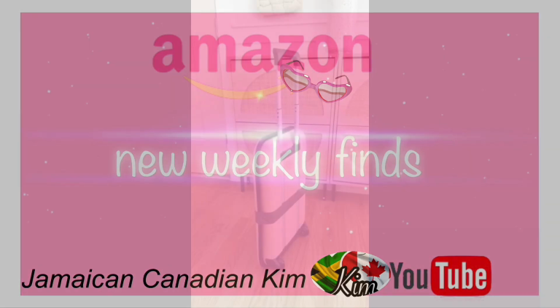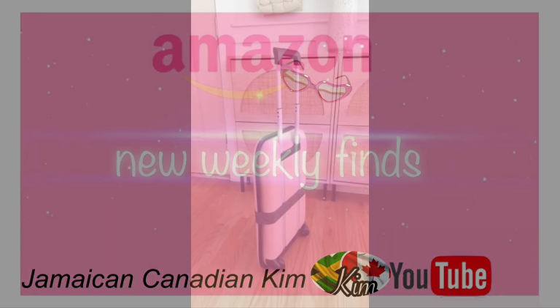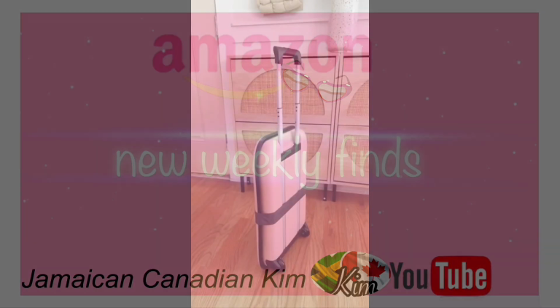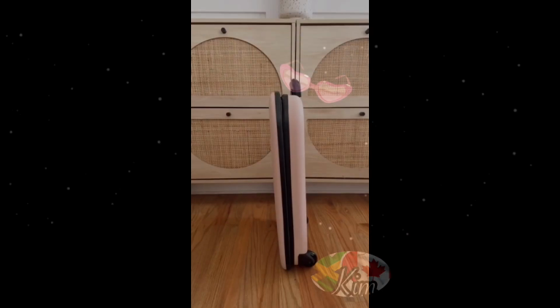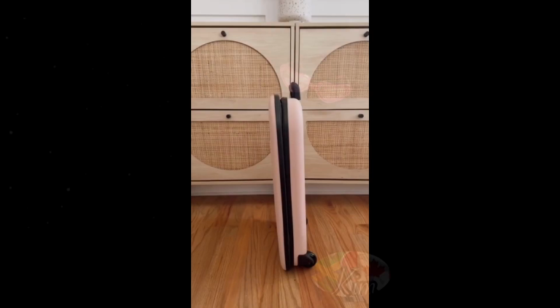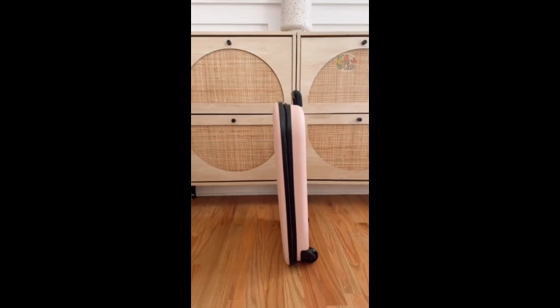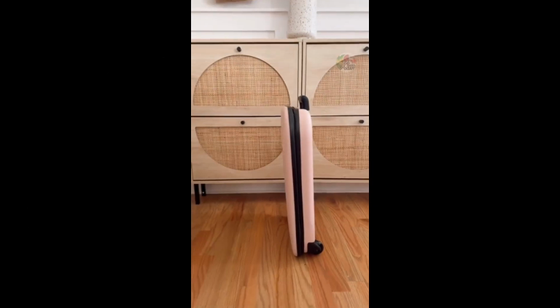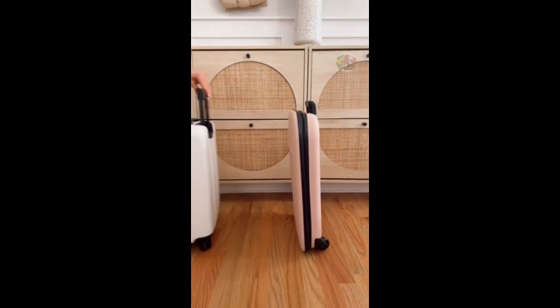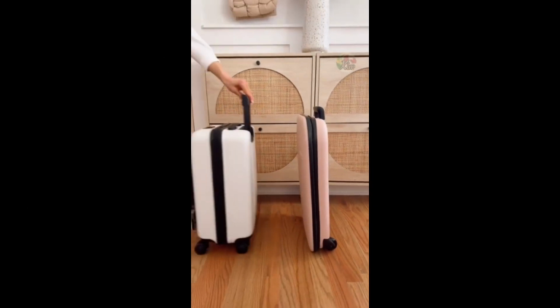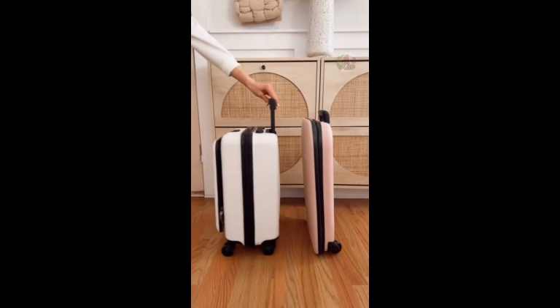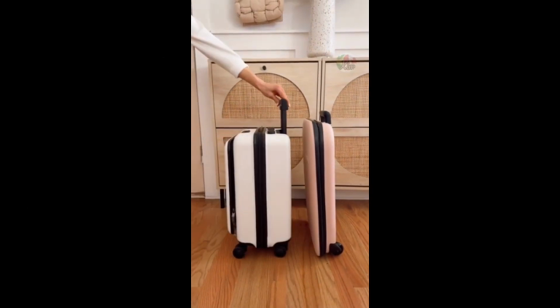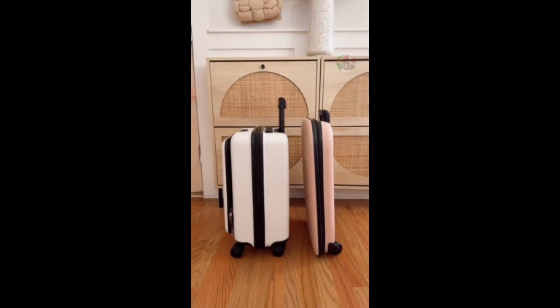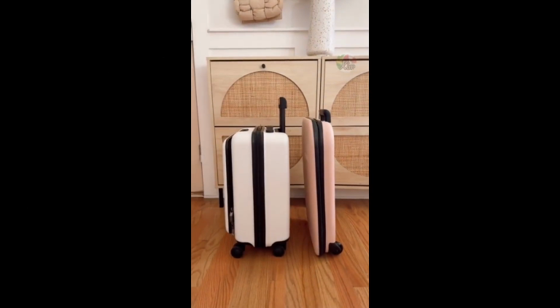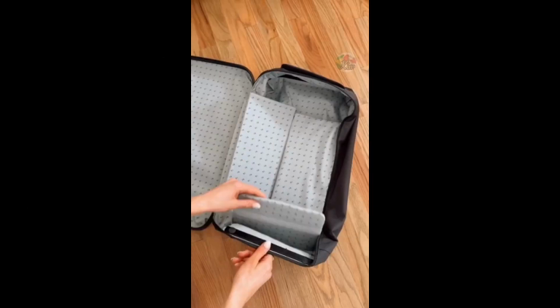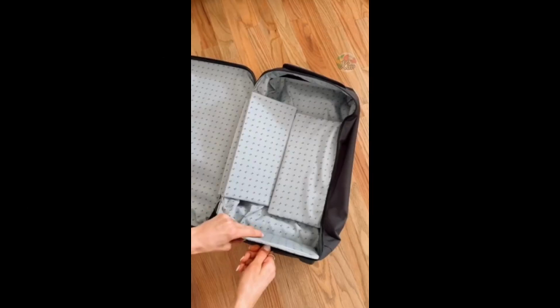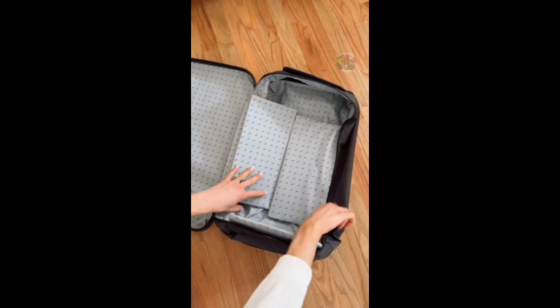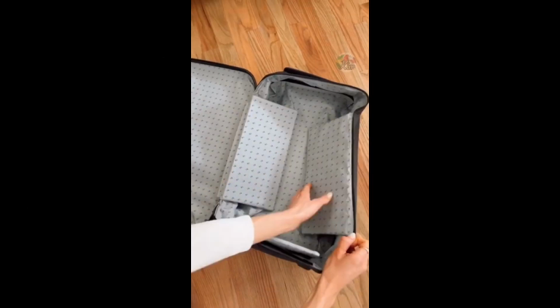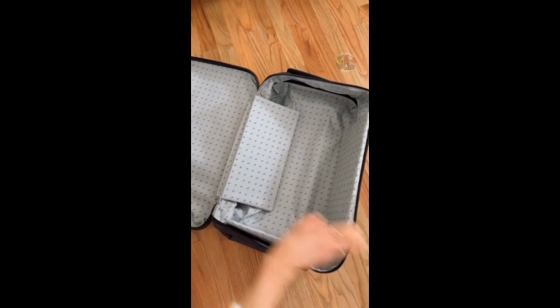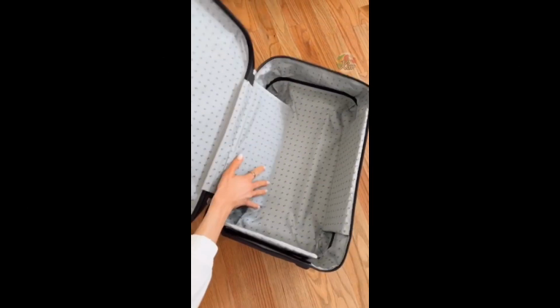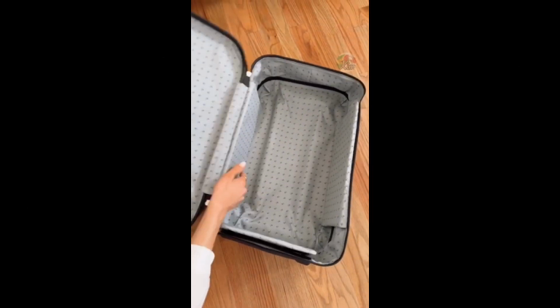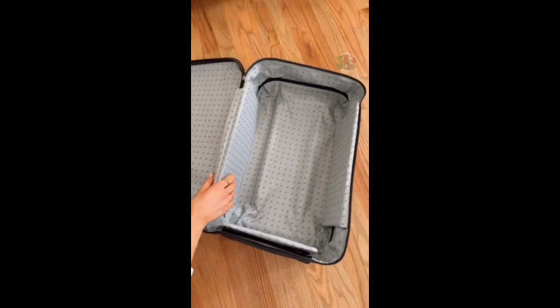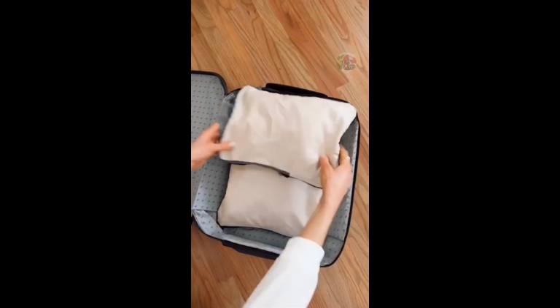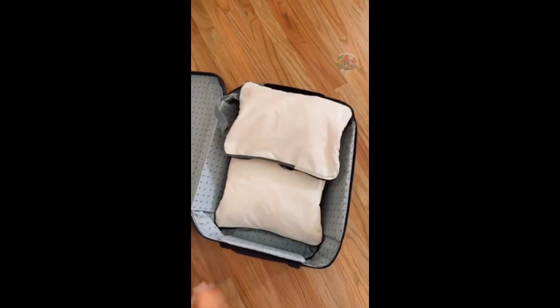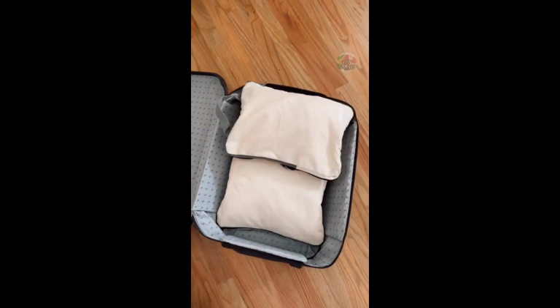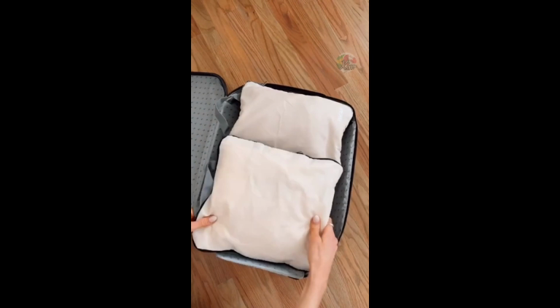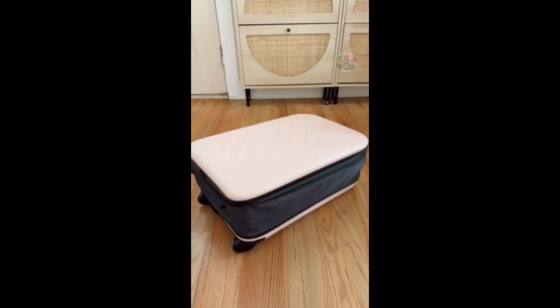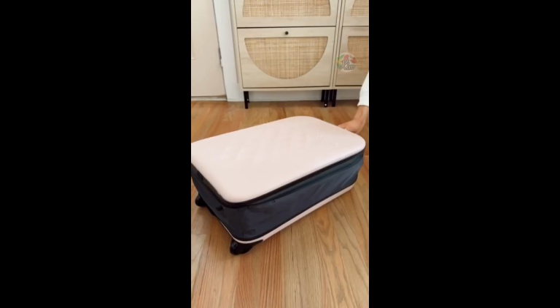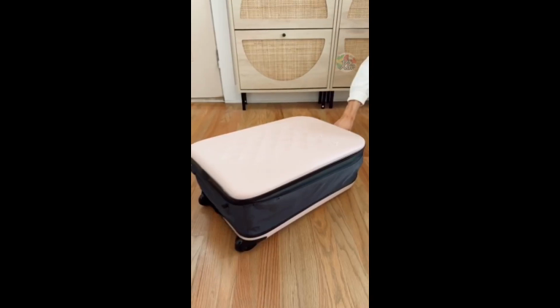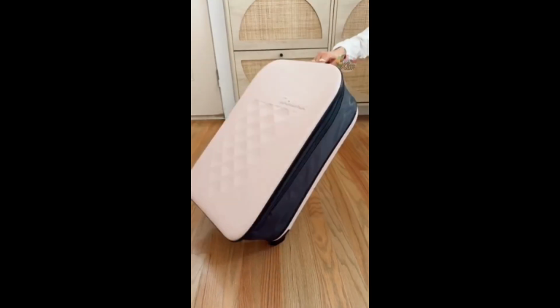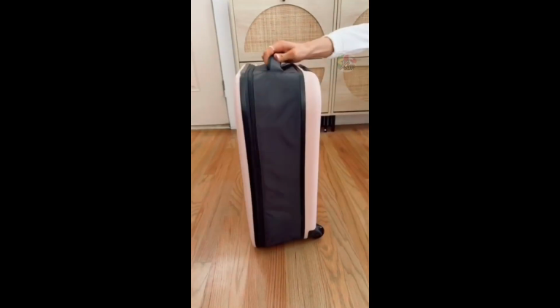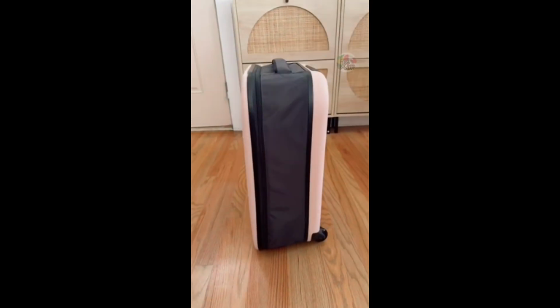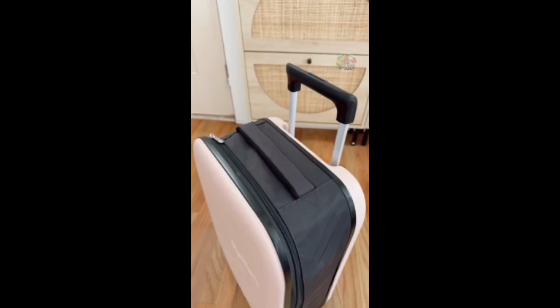This is the world's thinnest suitcase. It goes from two inches and expands to 21 inches. It's waterproof,